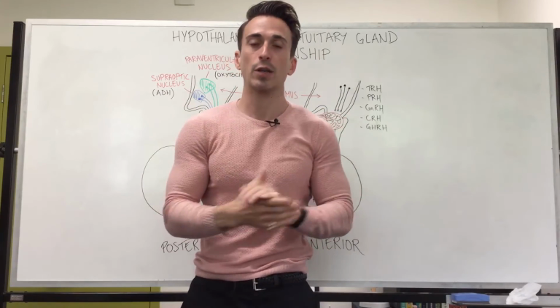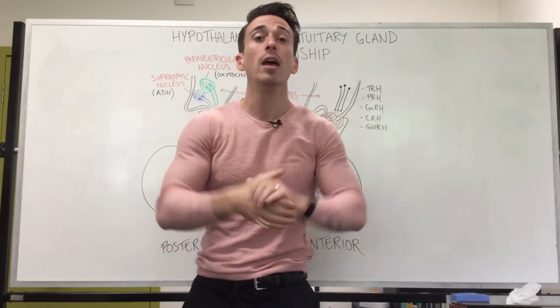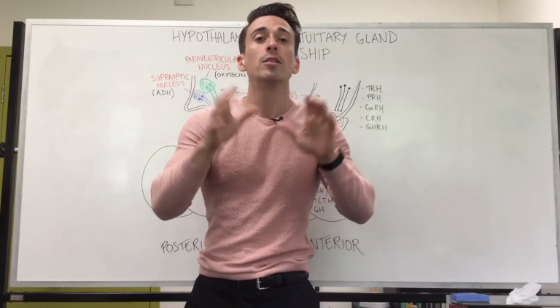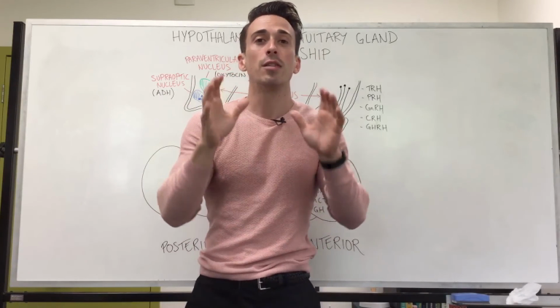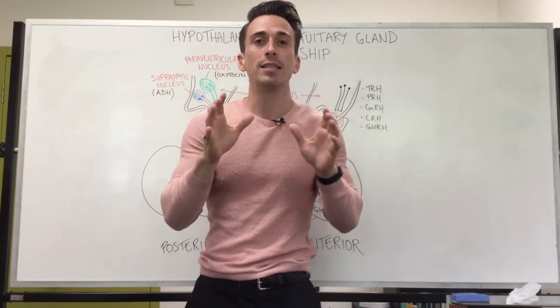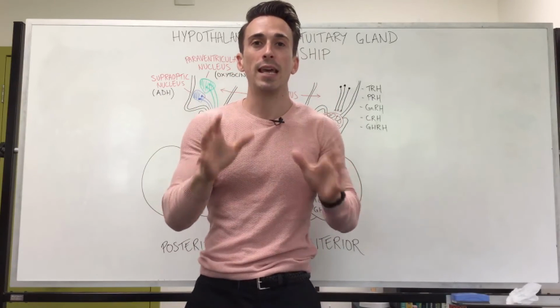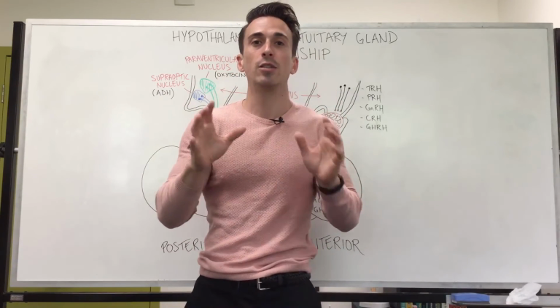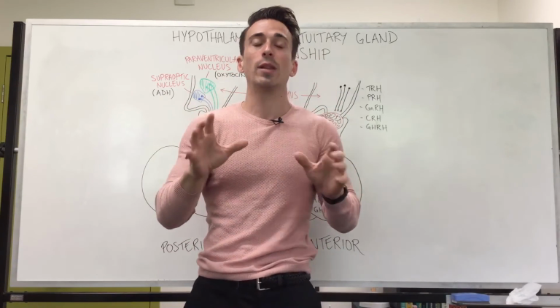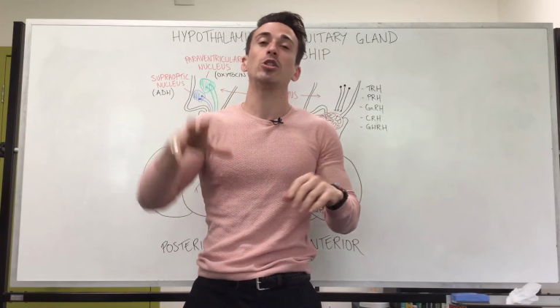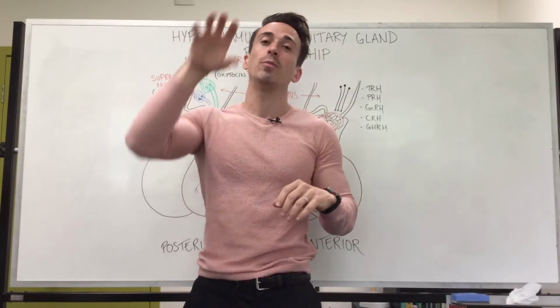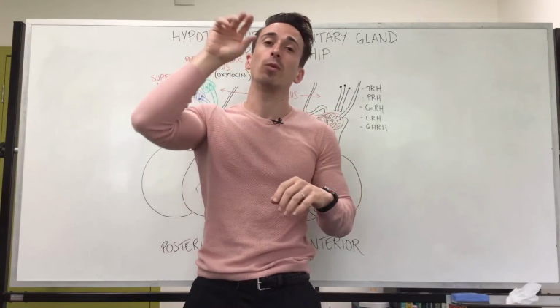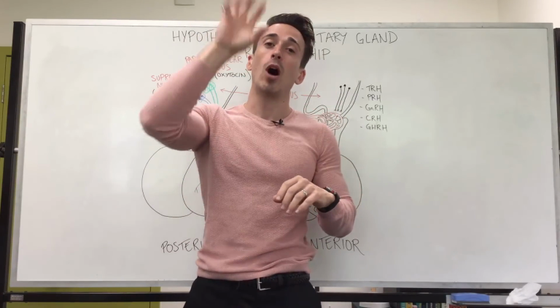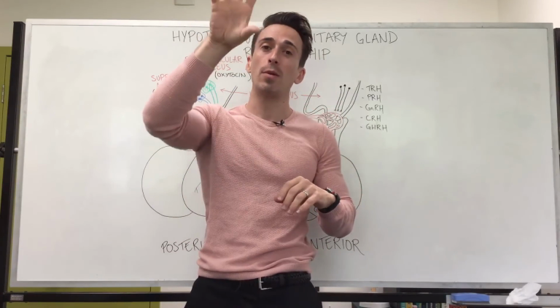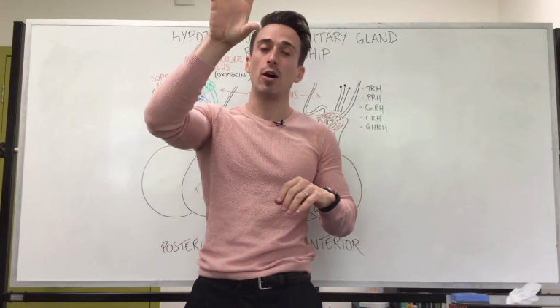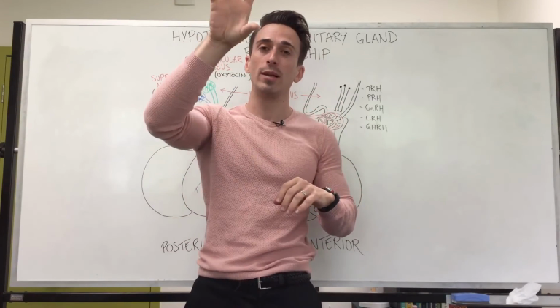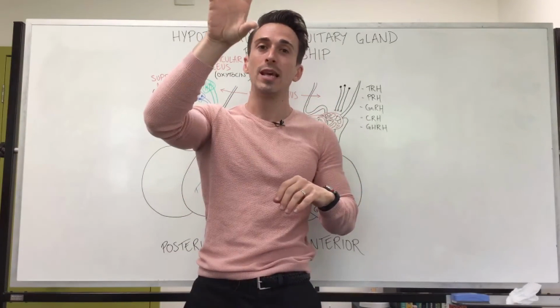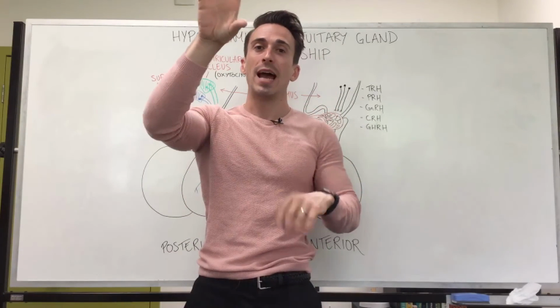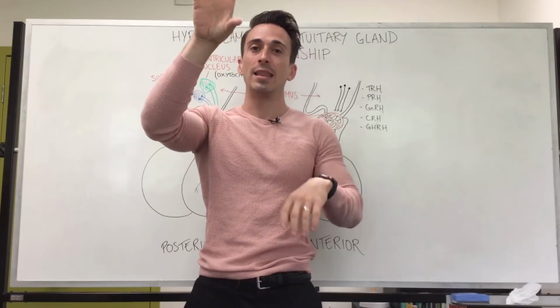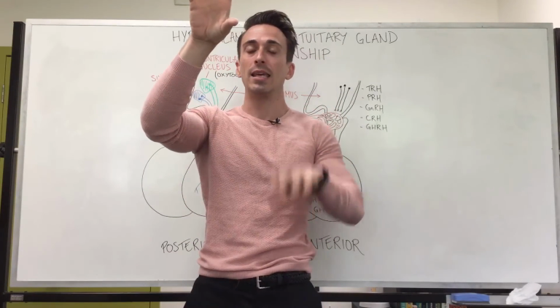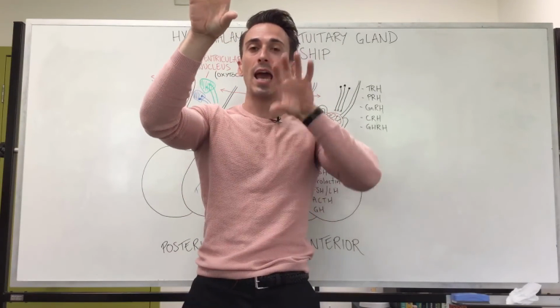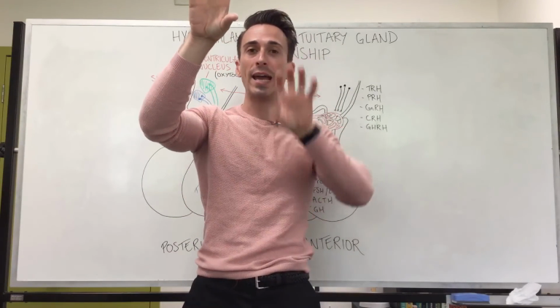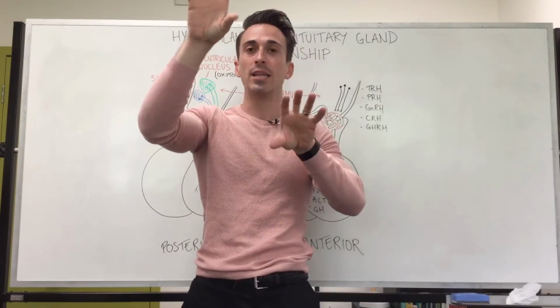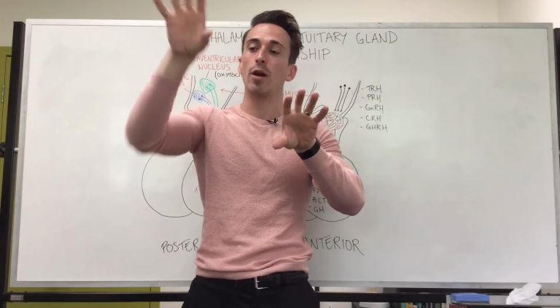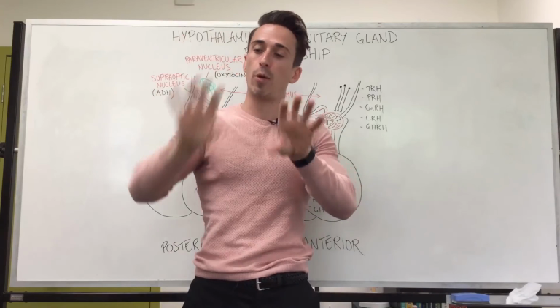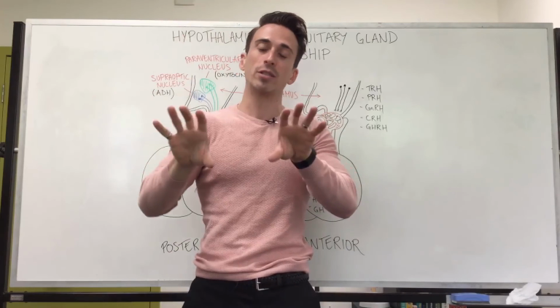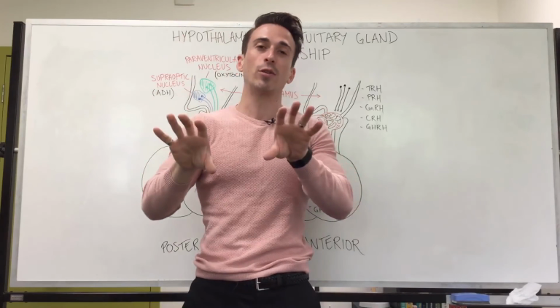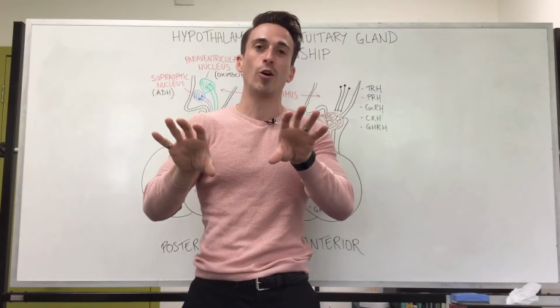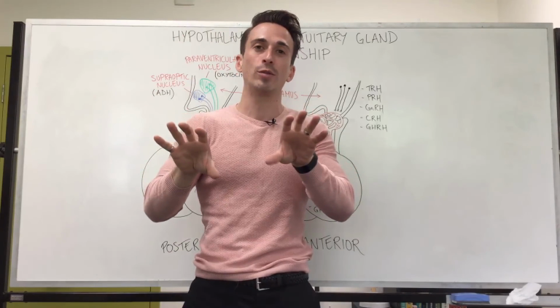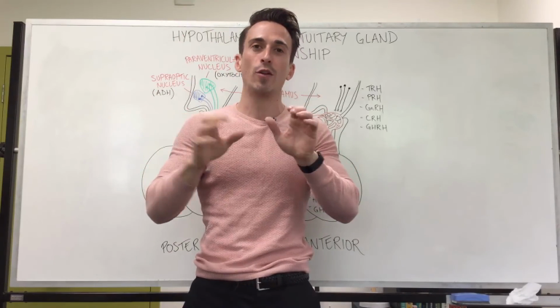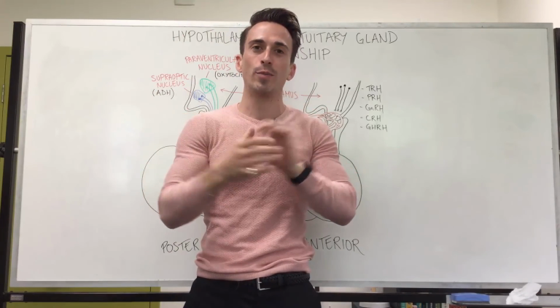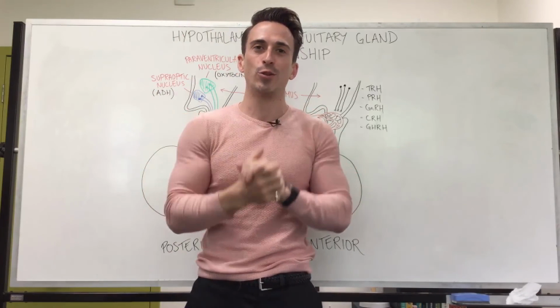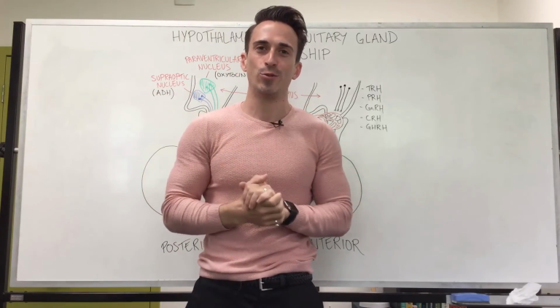So this is the relationship between the hypothalamus and the anterior and posterior lobes of the pituitary.